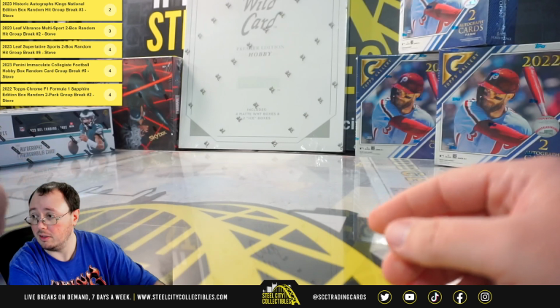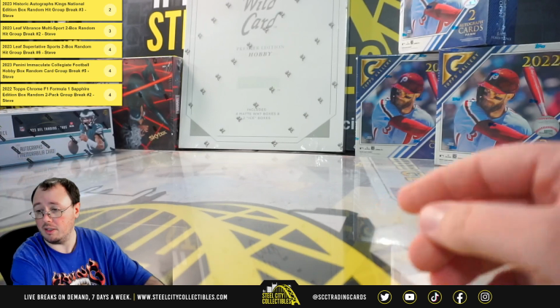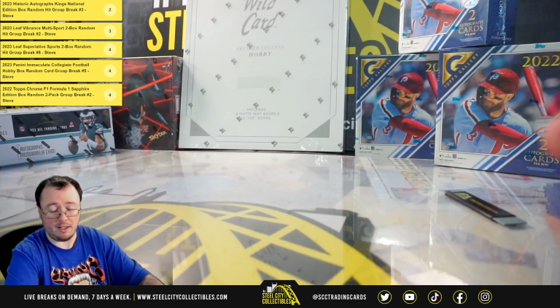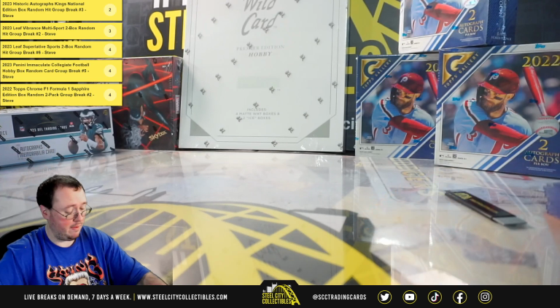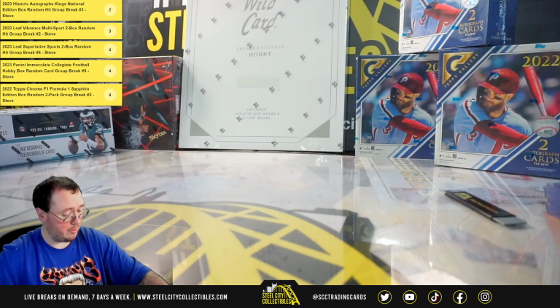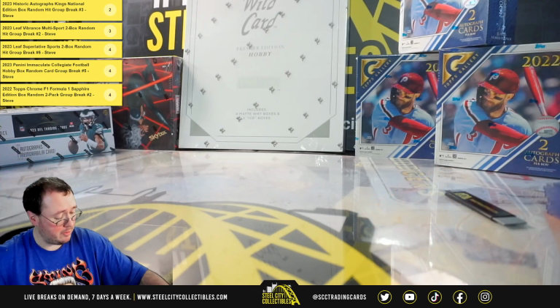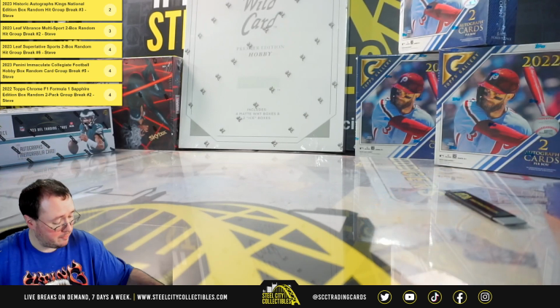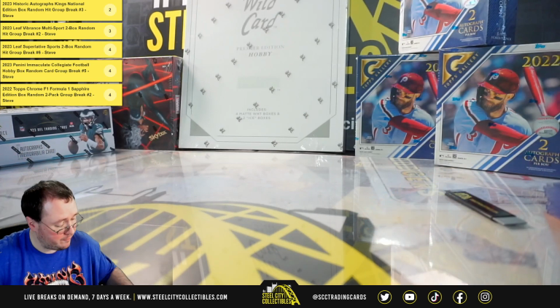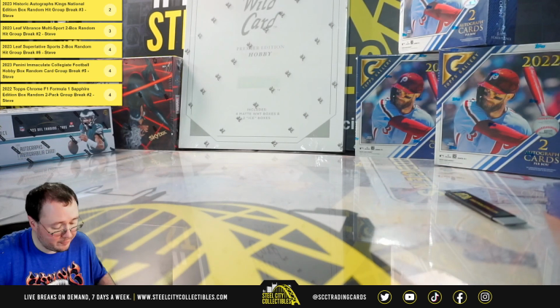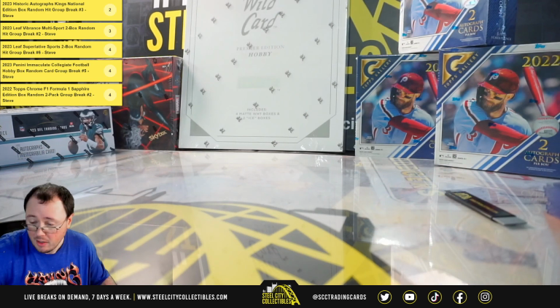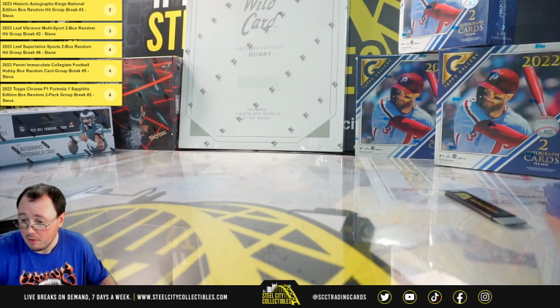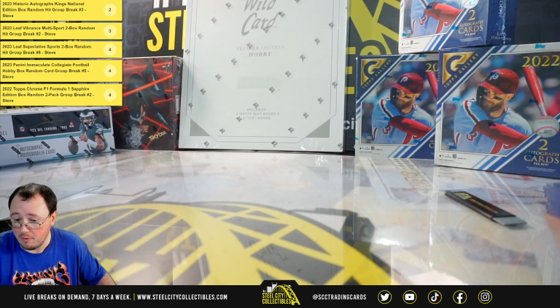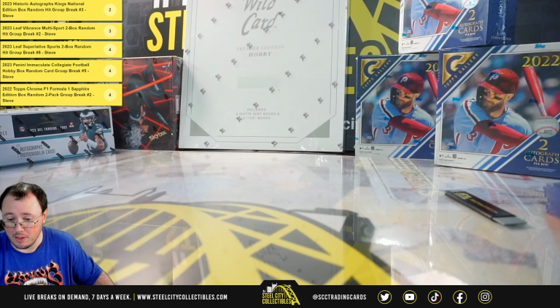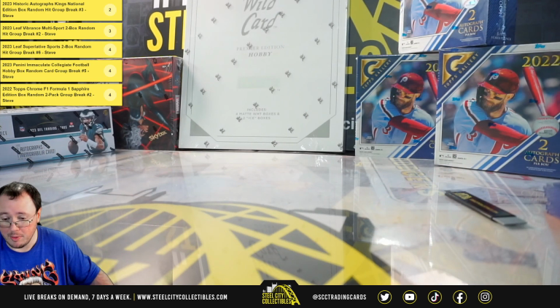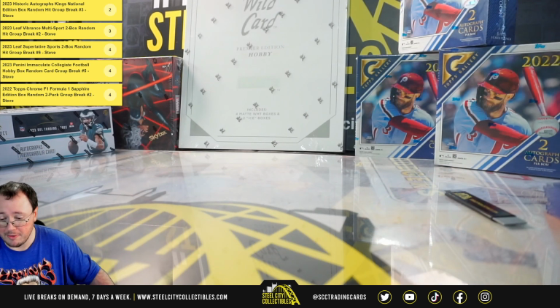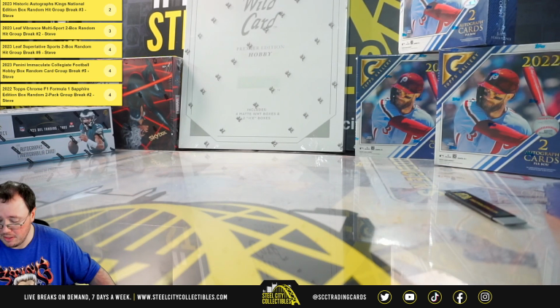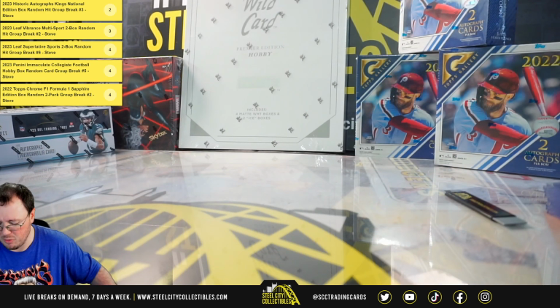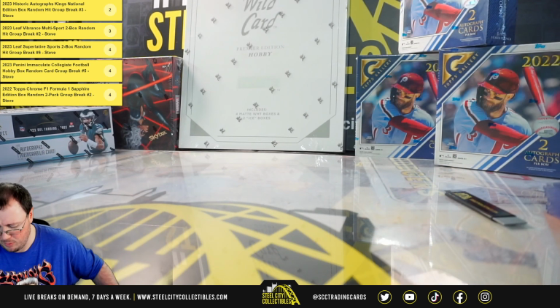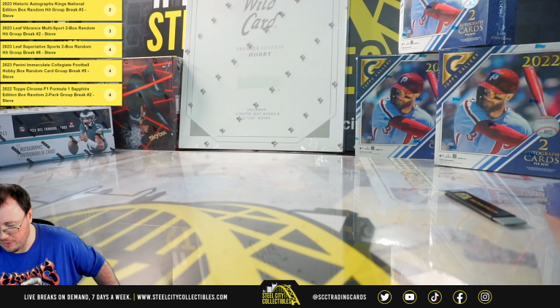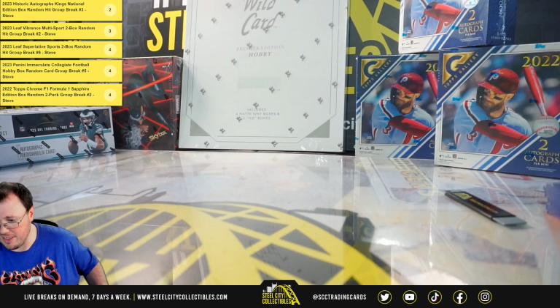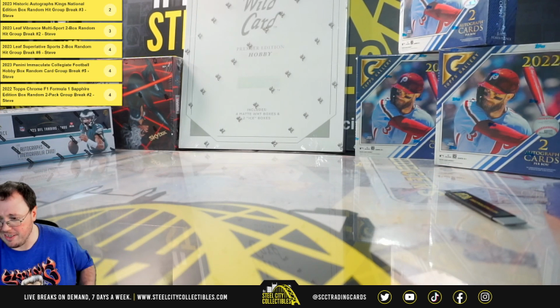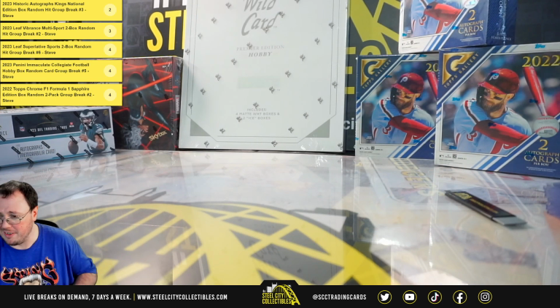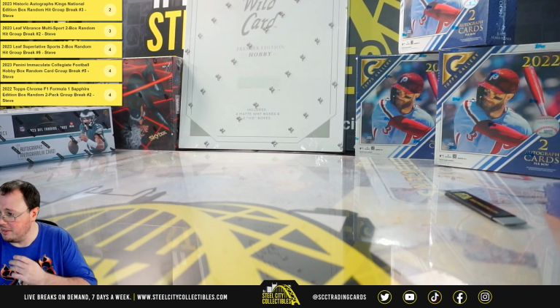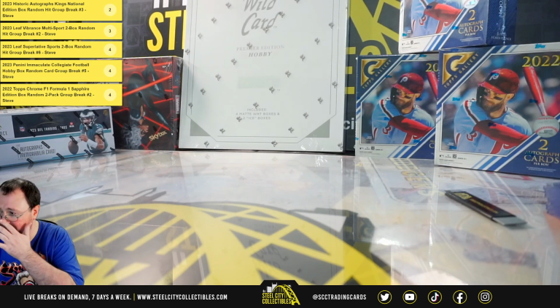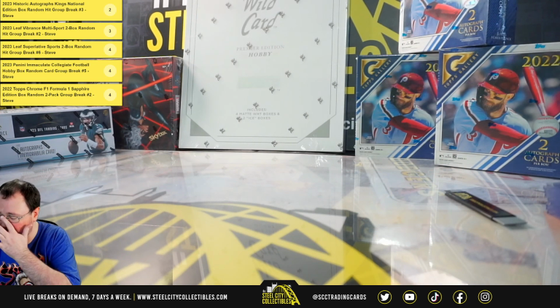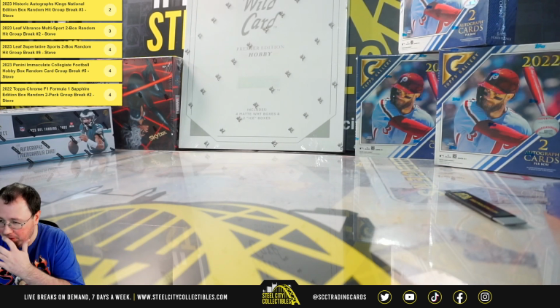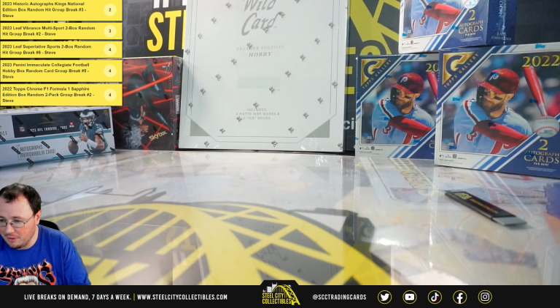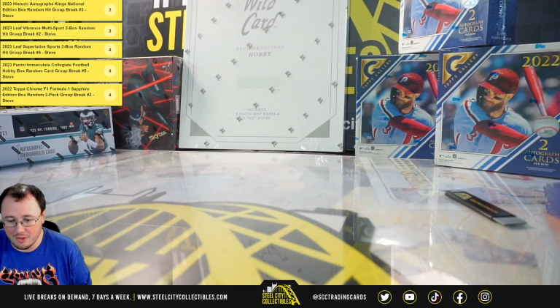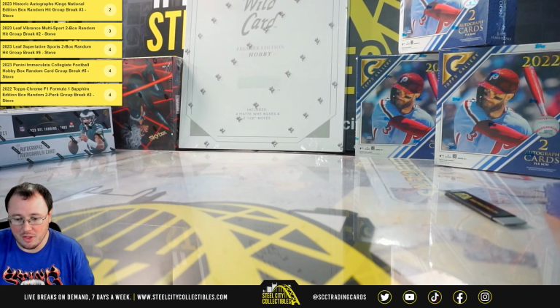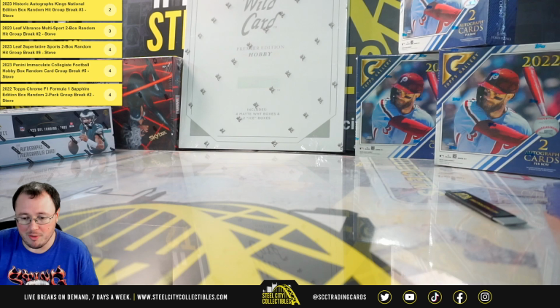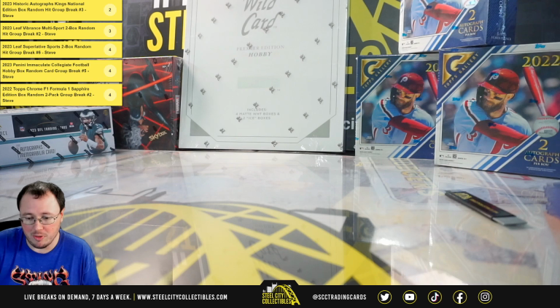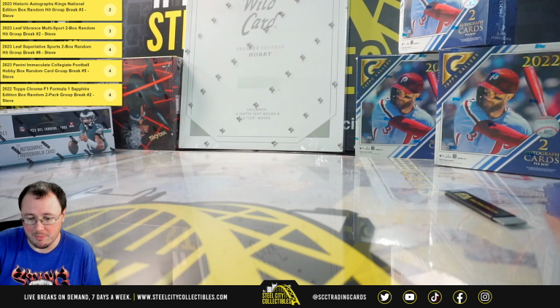And that'll do it. Thank you, Anthony. Really nice hit there on Jamison Williams.